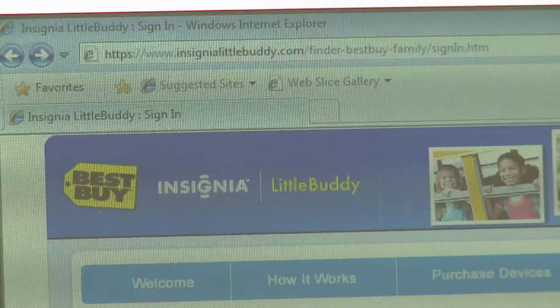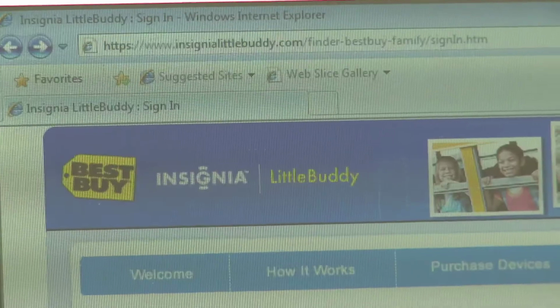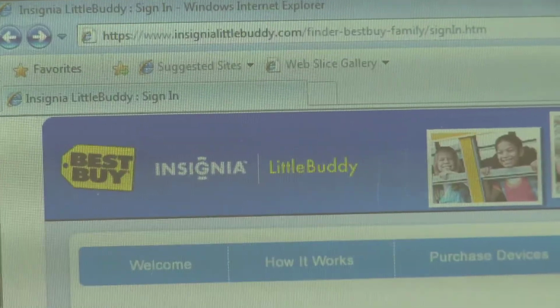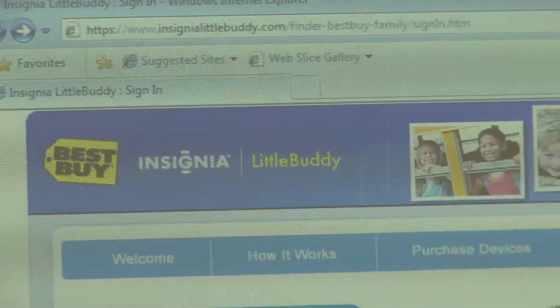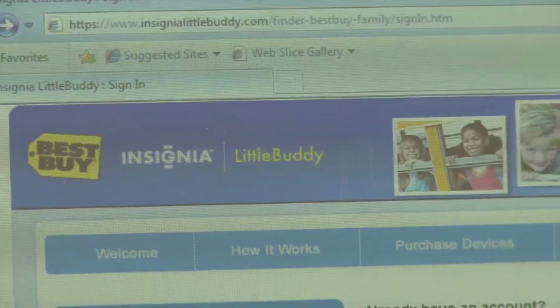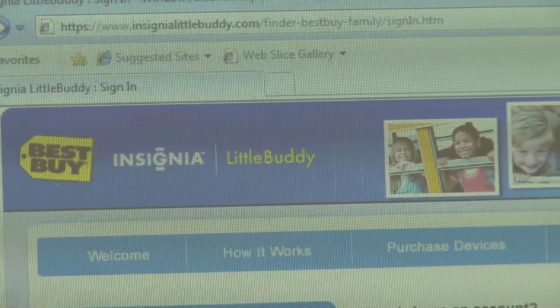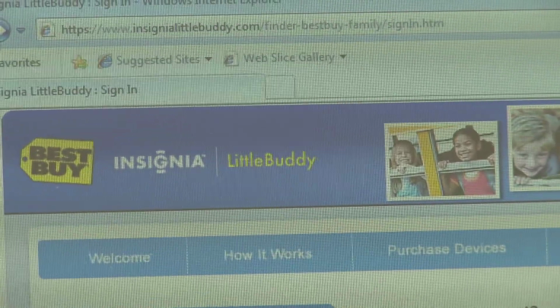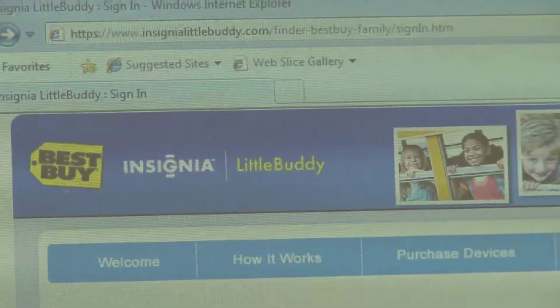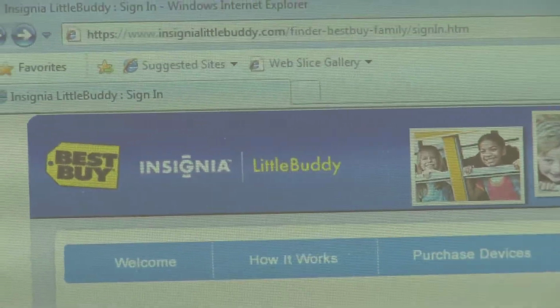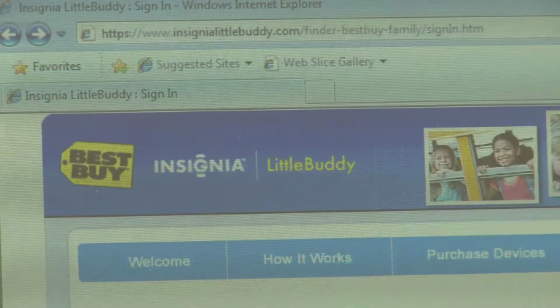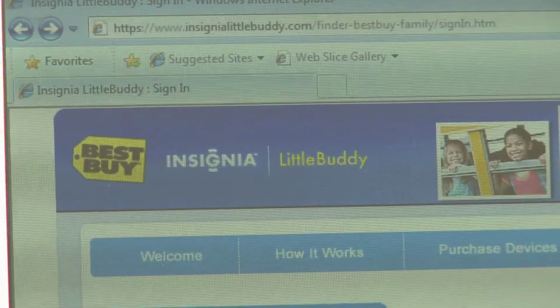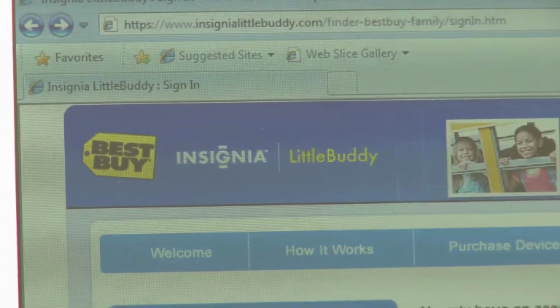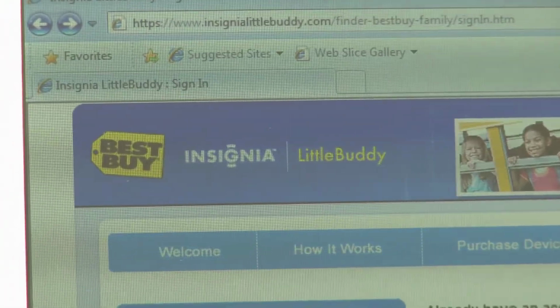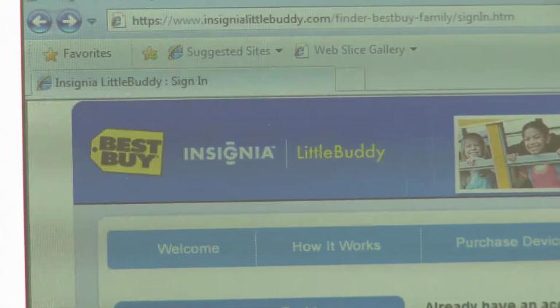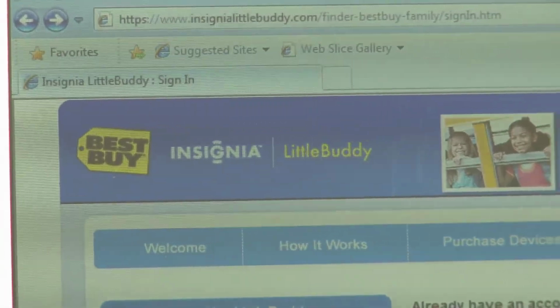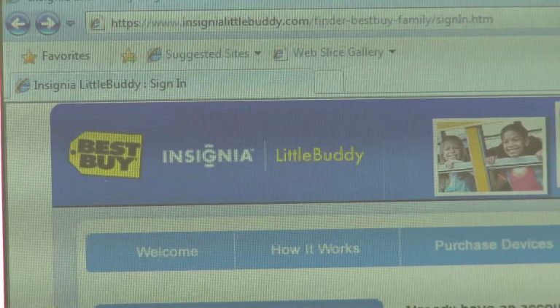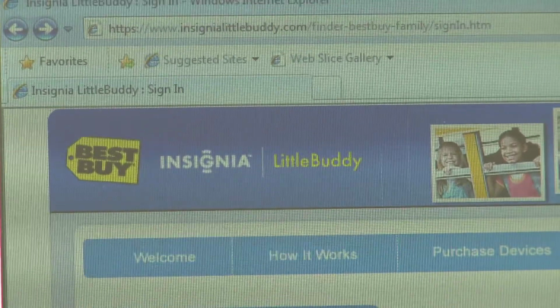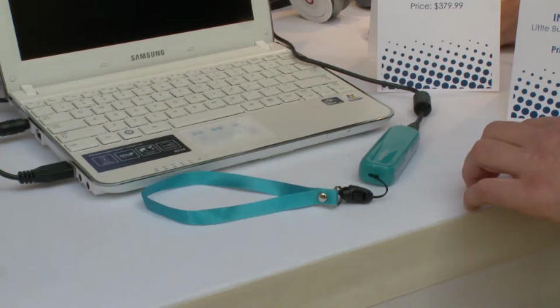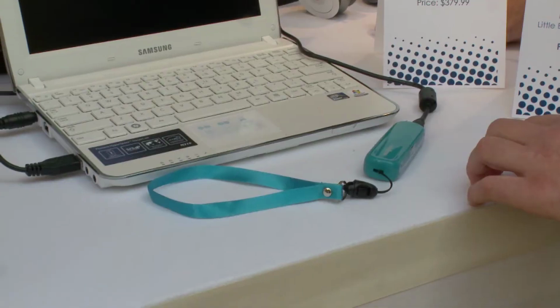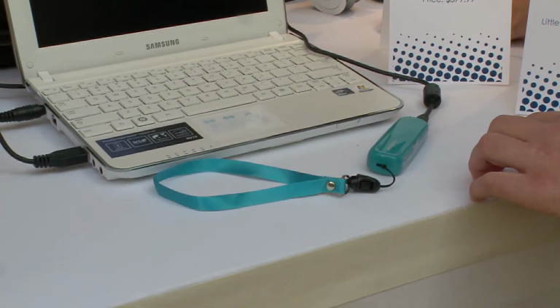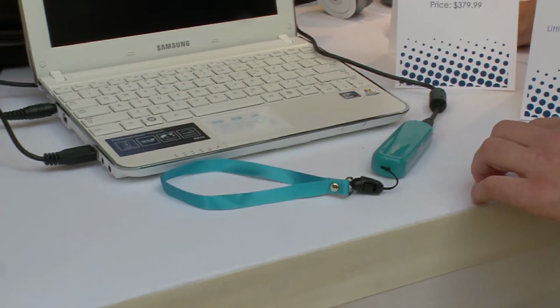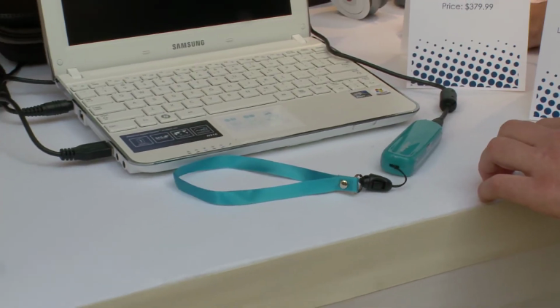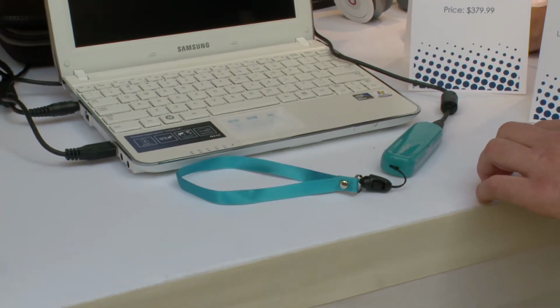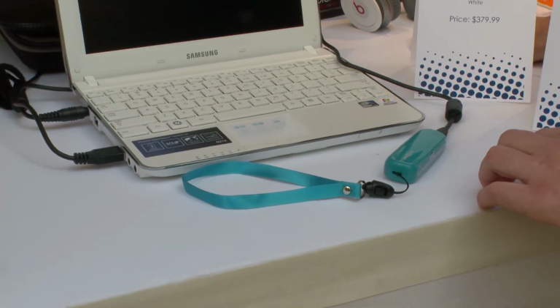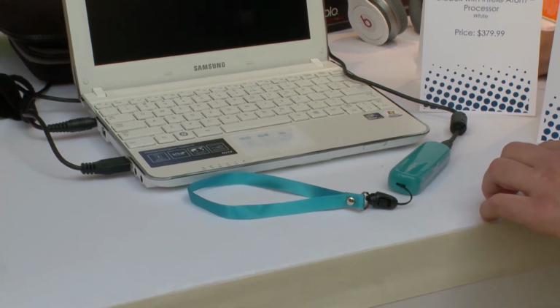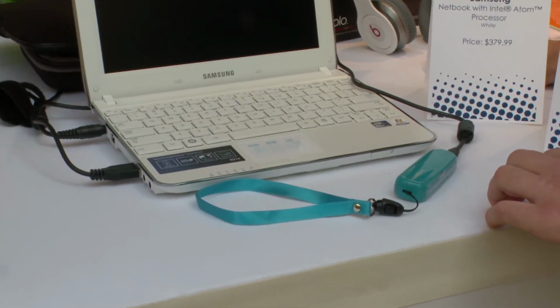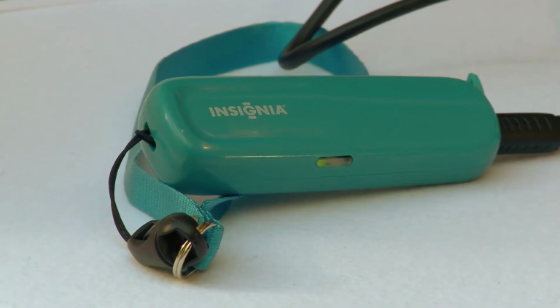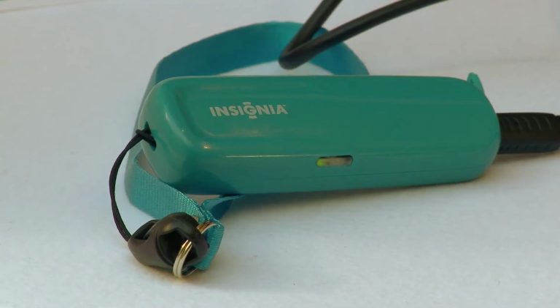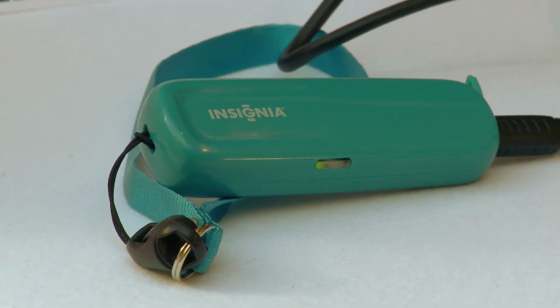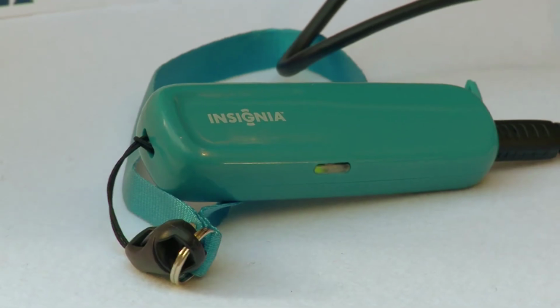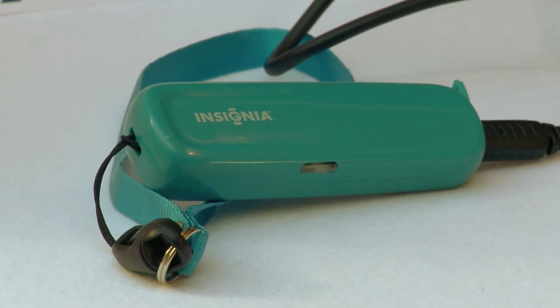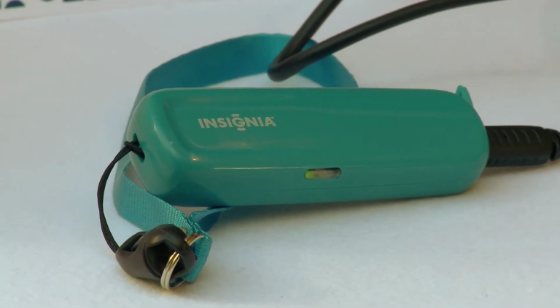When you buy it, it comes with a month free of service, and then it gives you some flexible pricing options if you want to do per access or monthly.